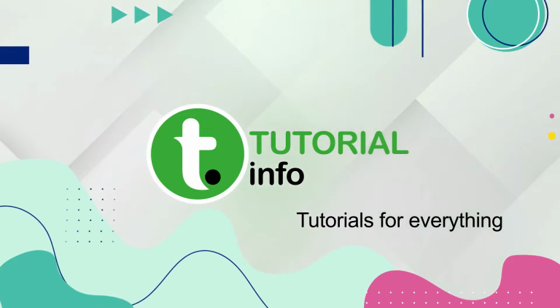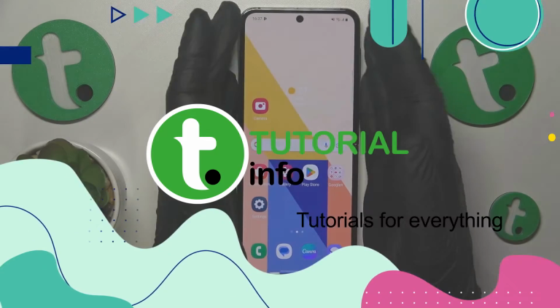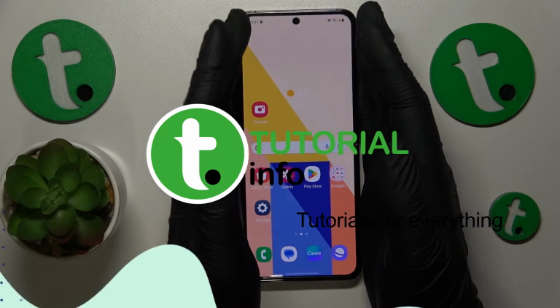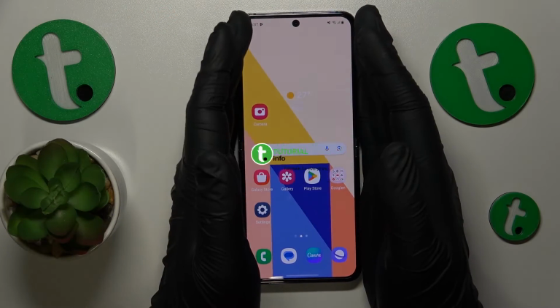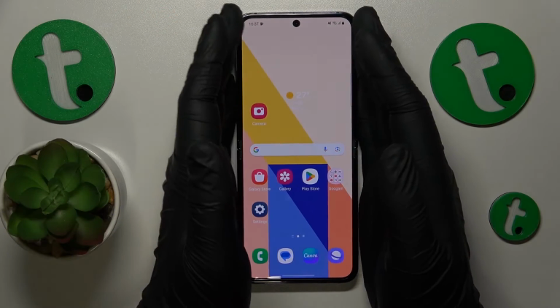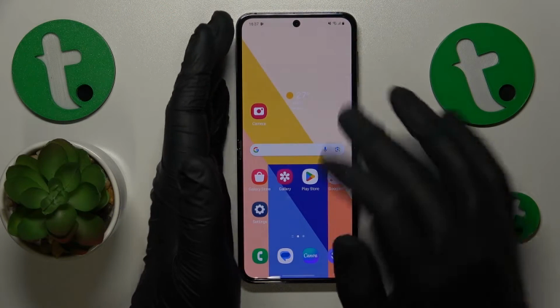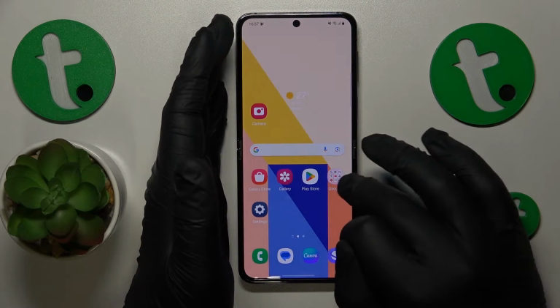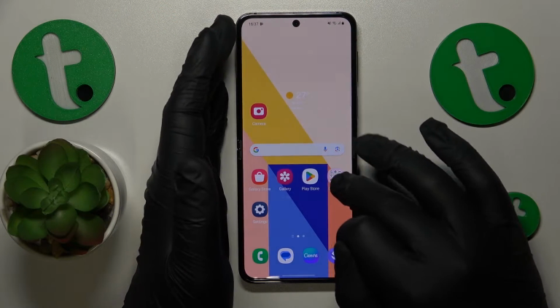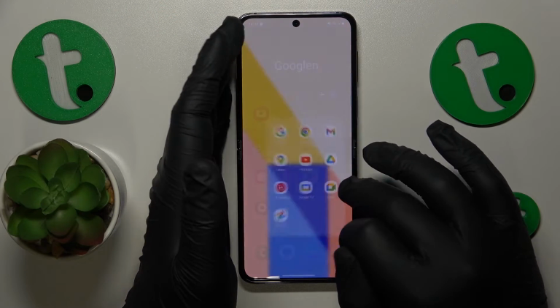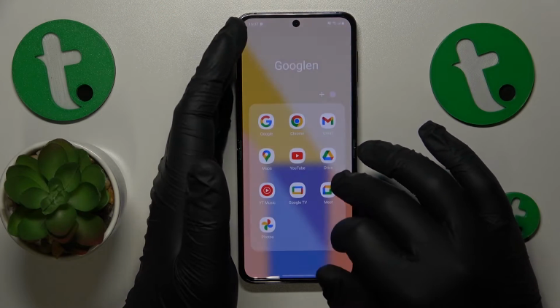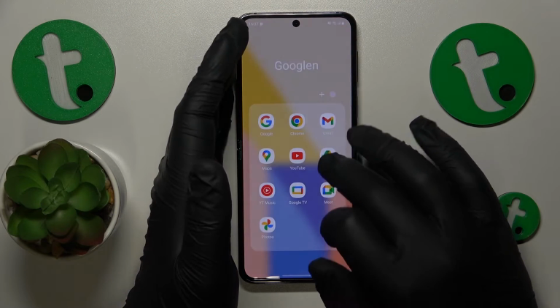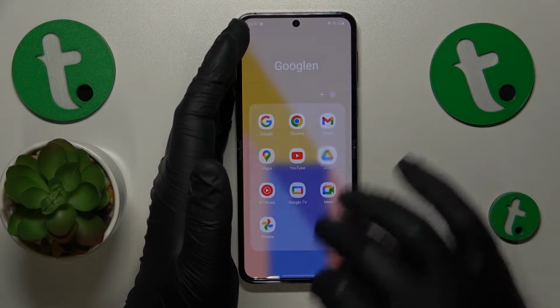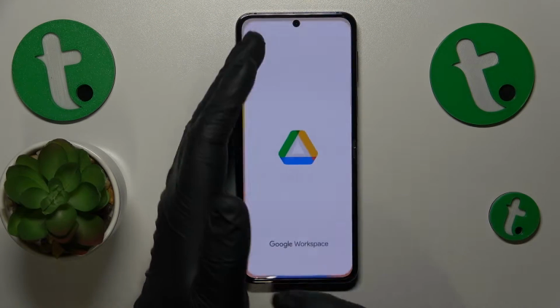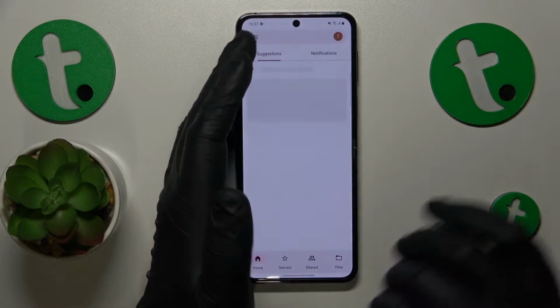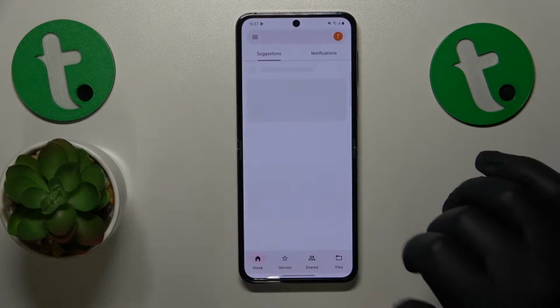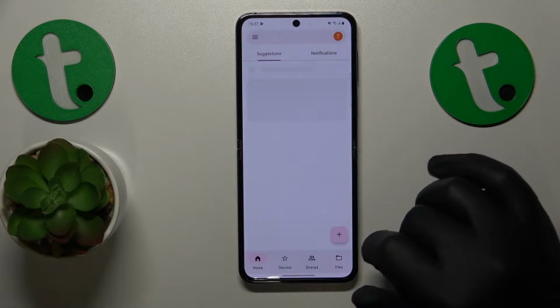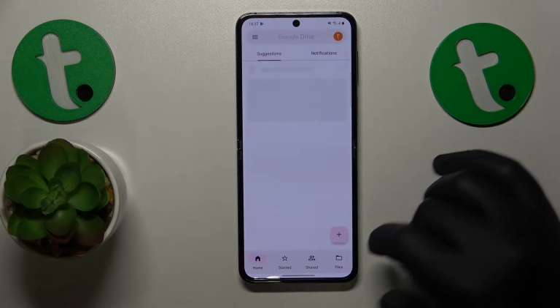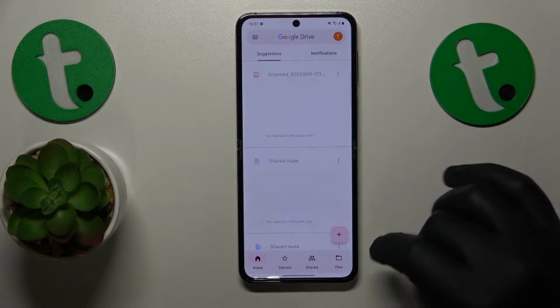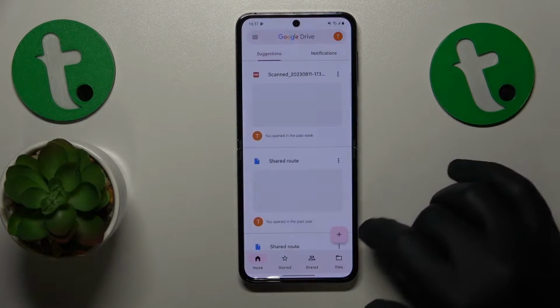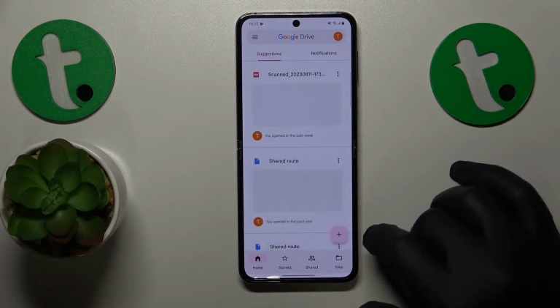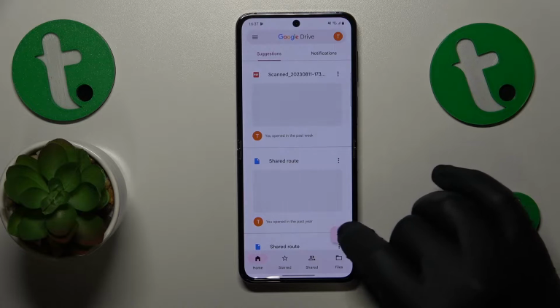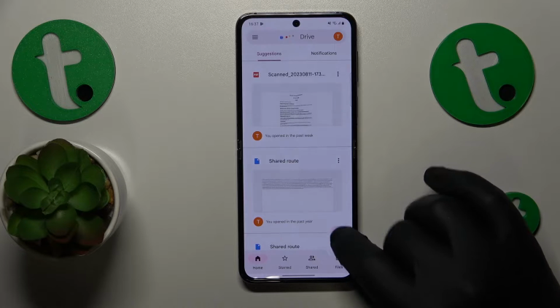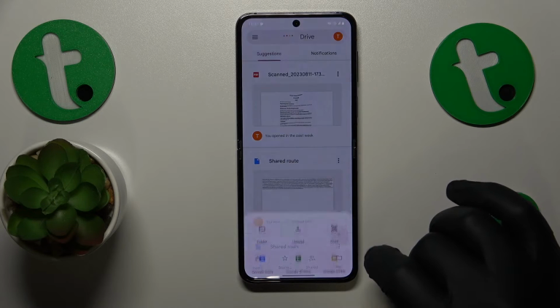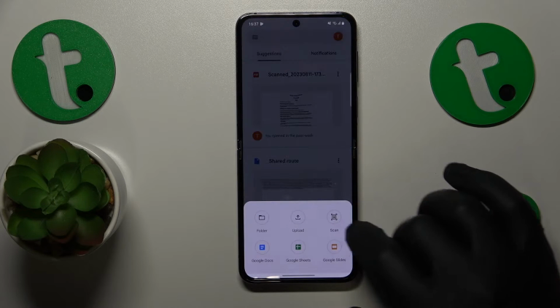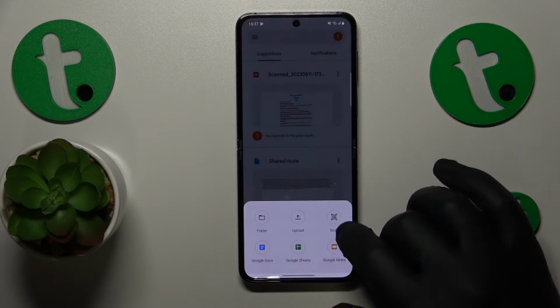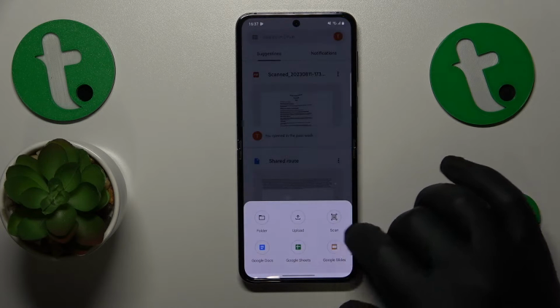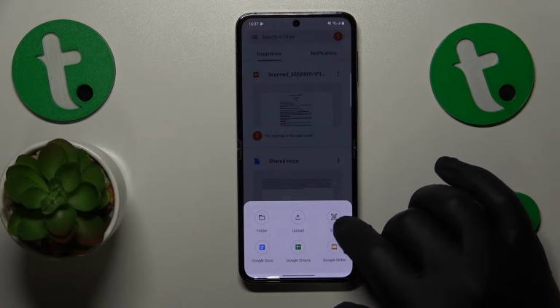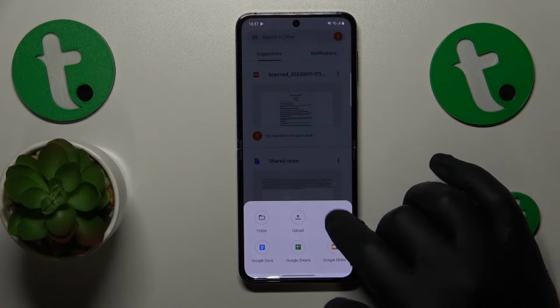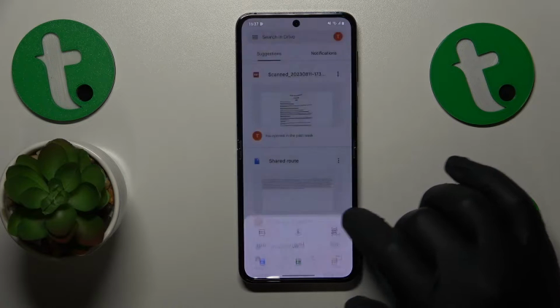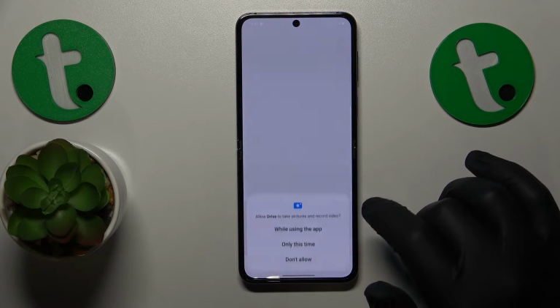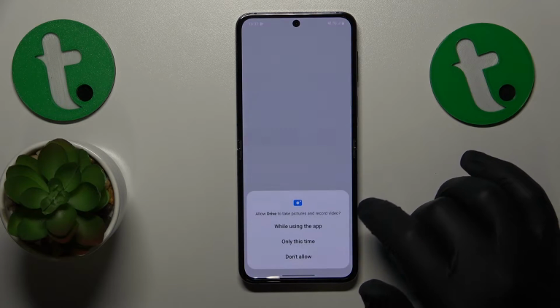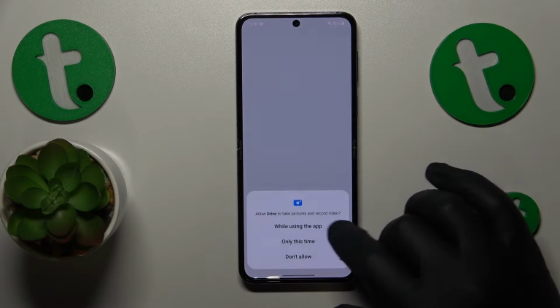To start, you will need to launch the Google Drive app, then tap the plus icon, and select the scan option from the menu.